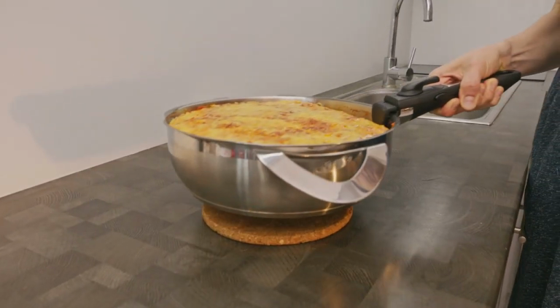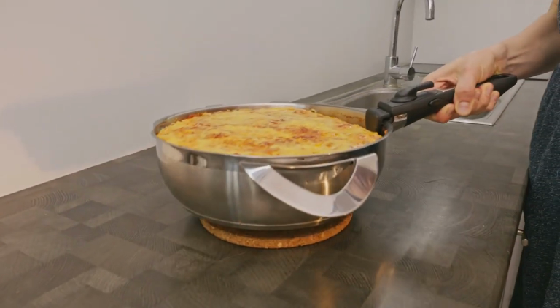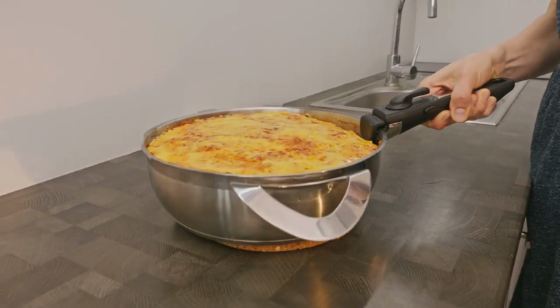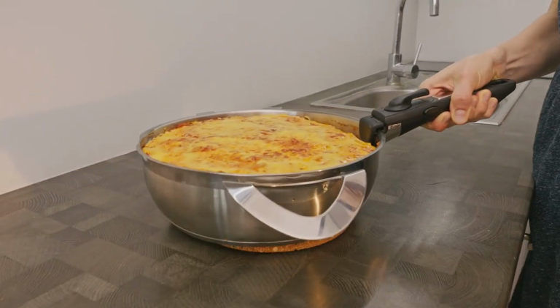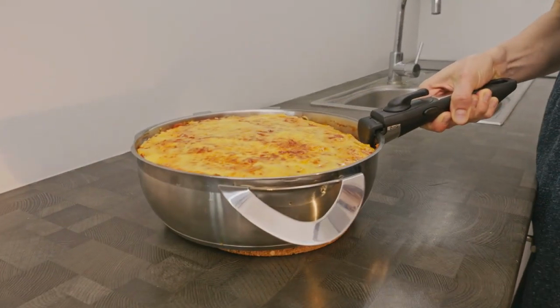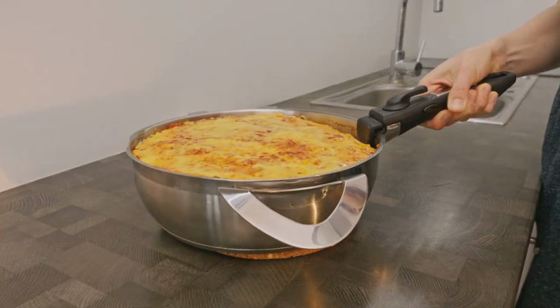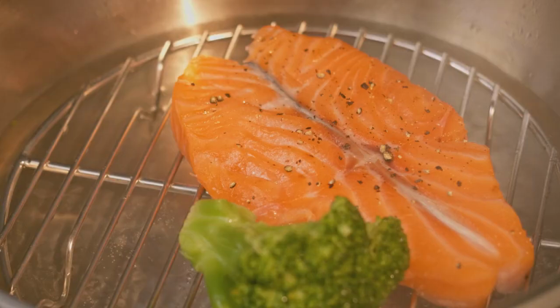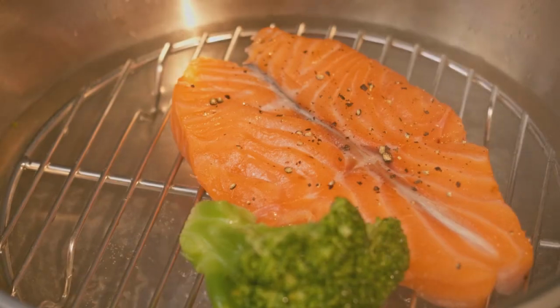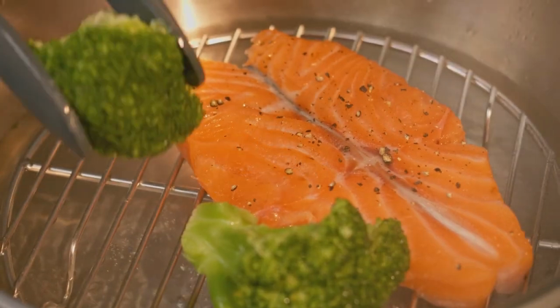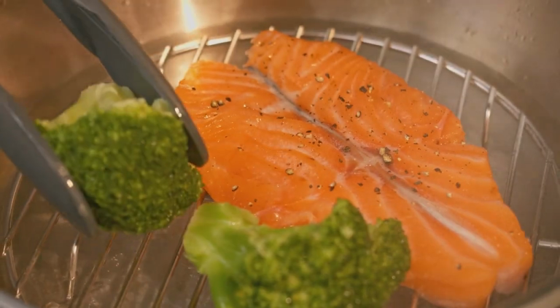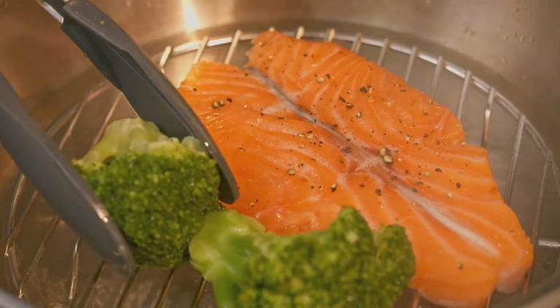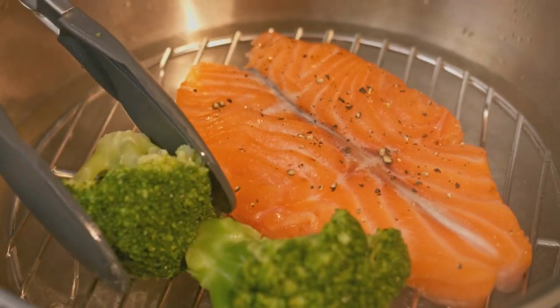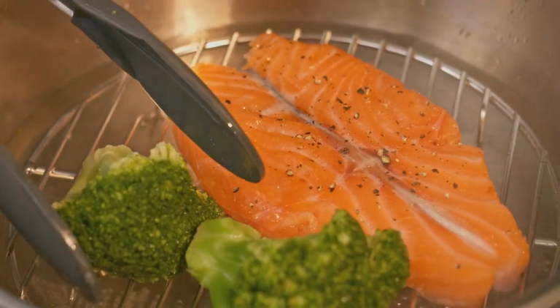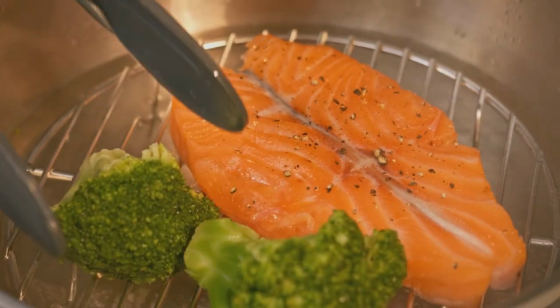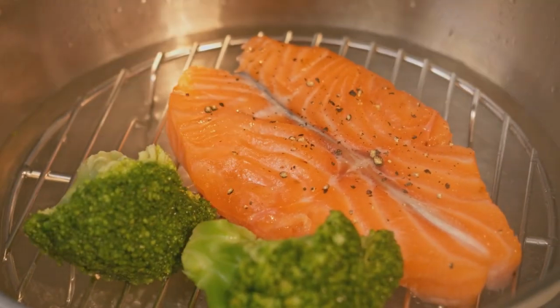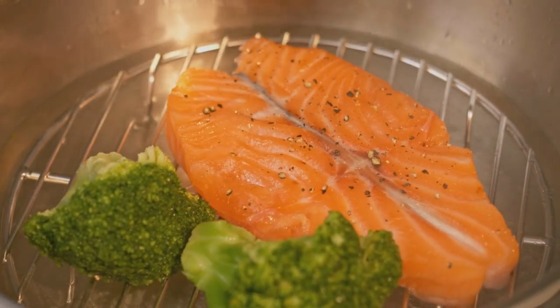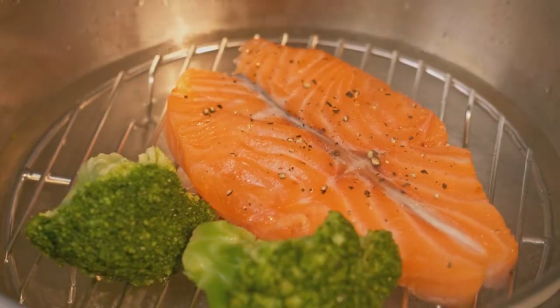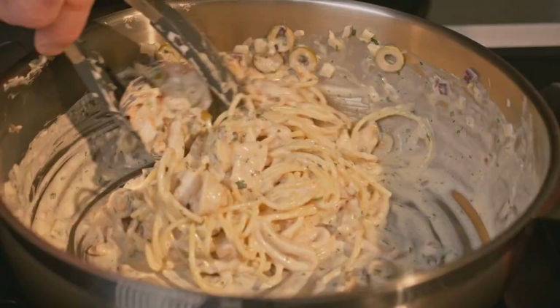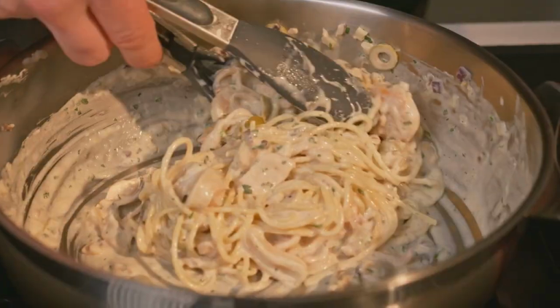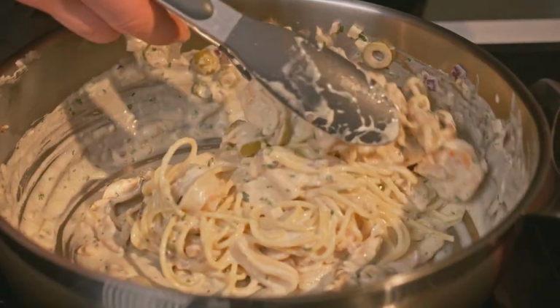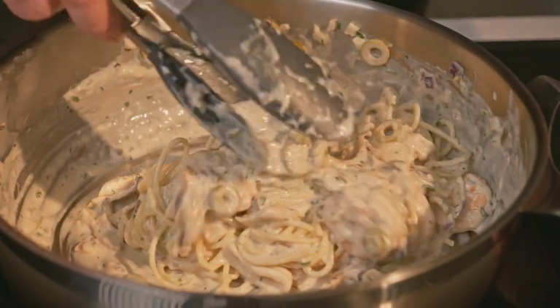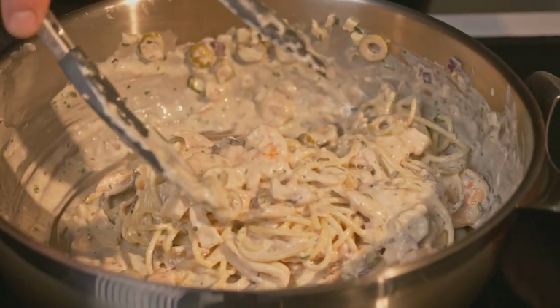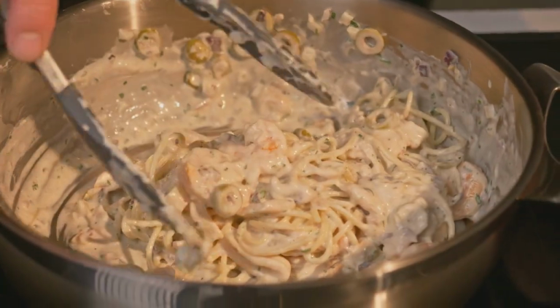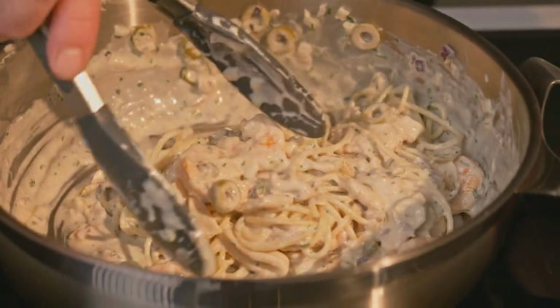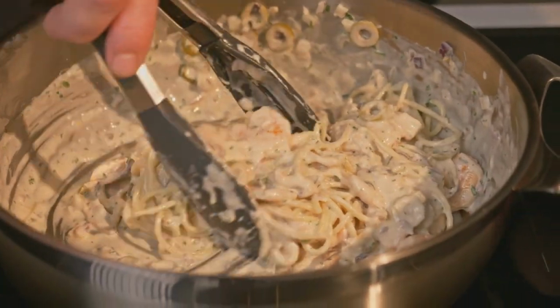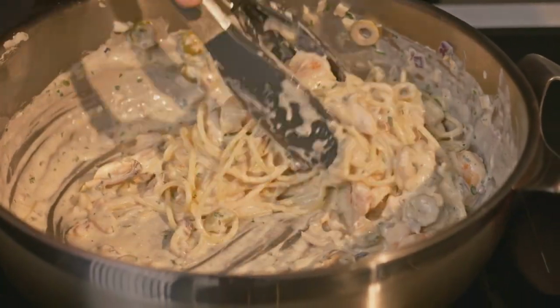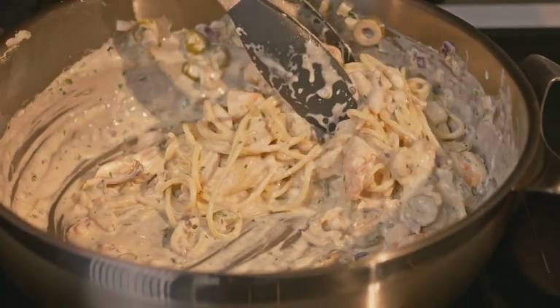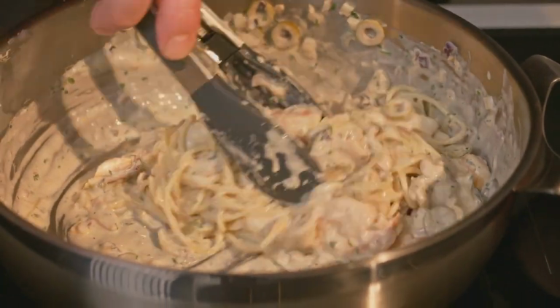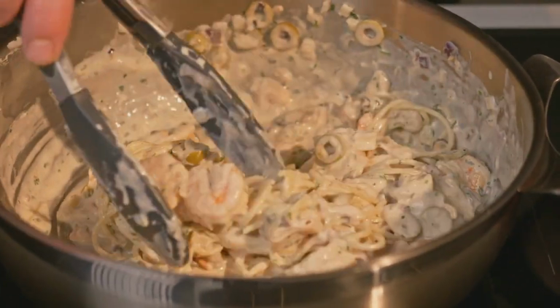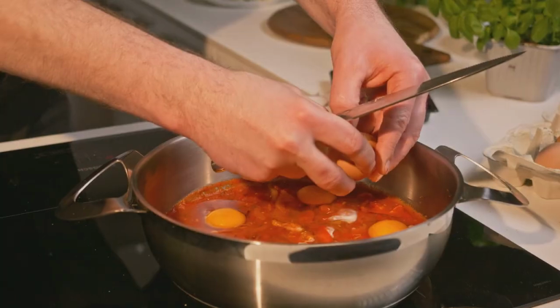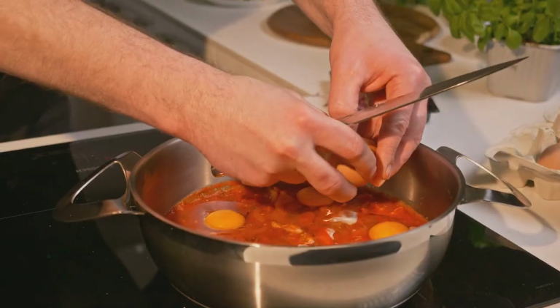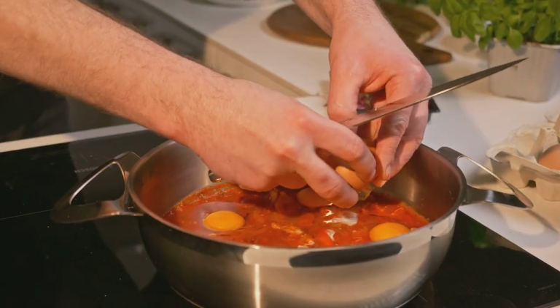You can bake, boil, drain, and stir-fry right in the same pan.